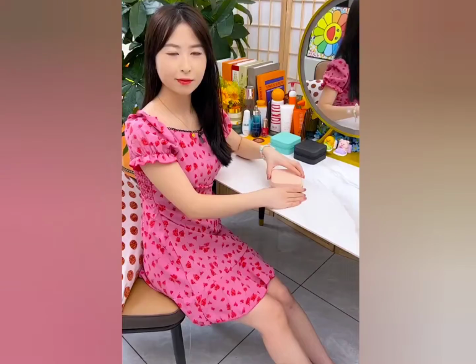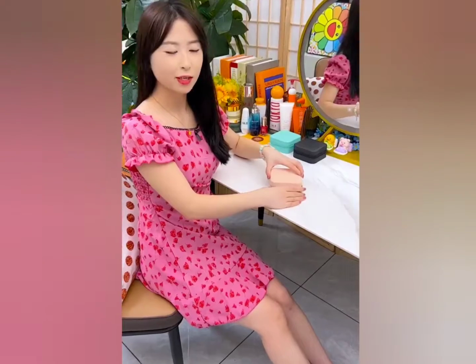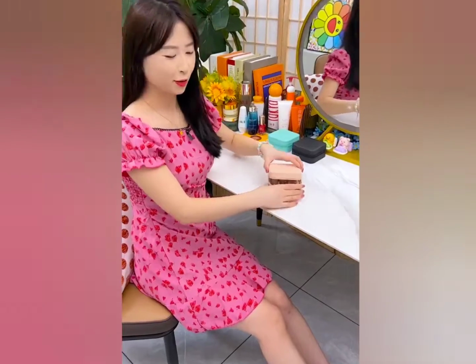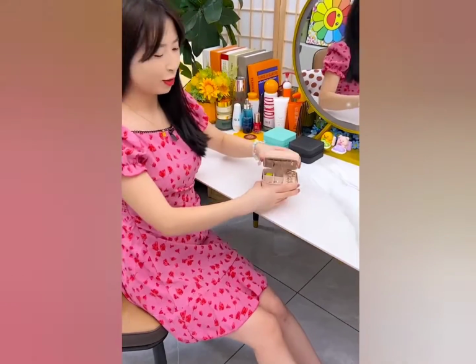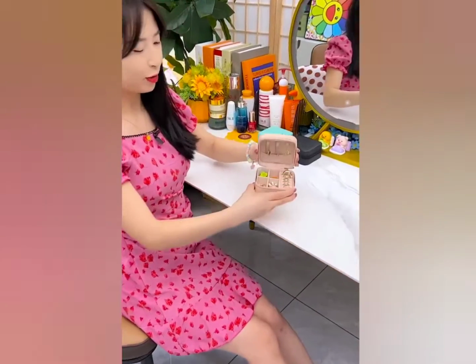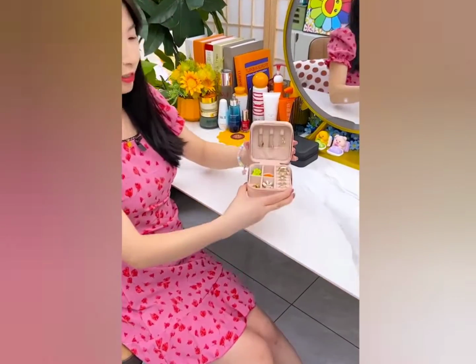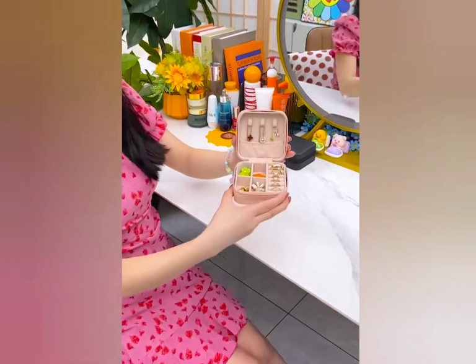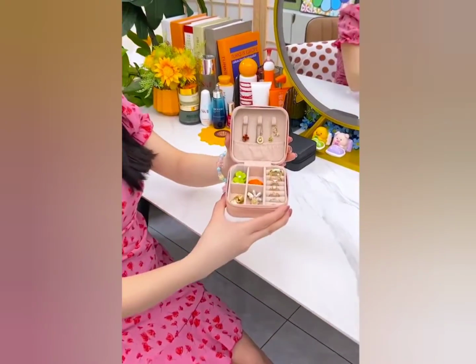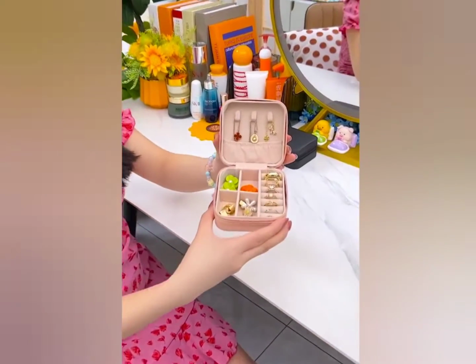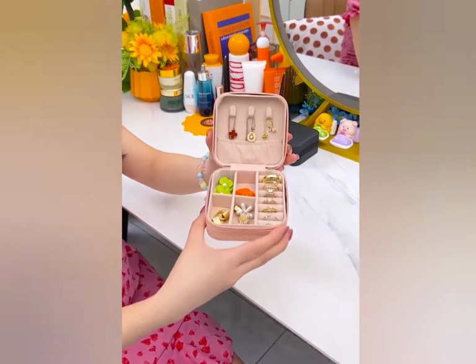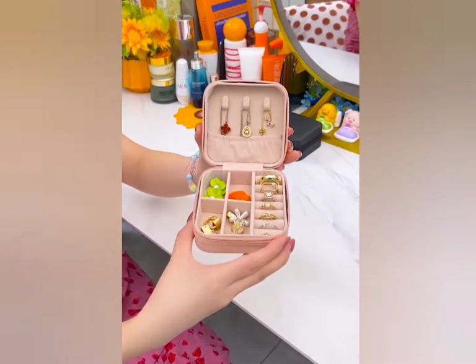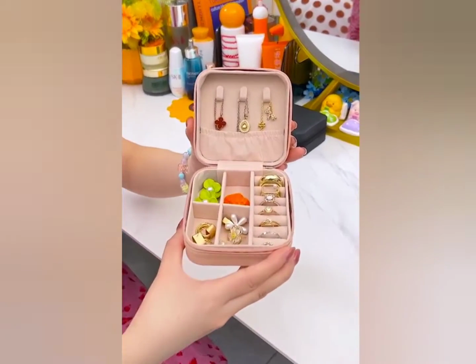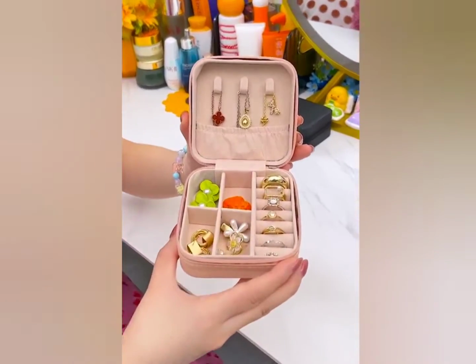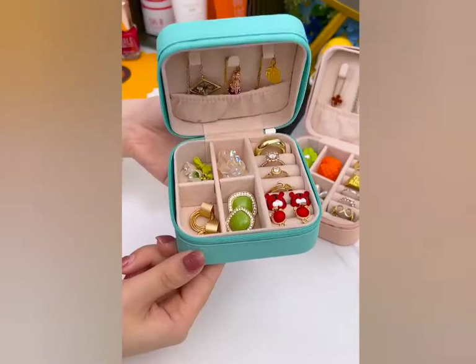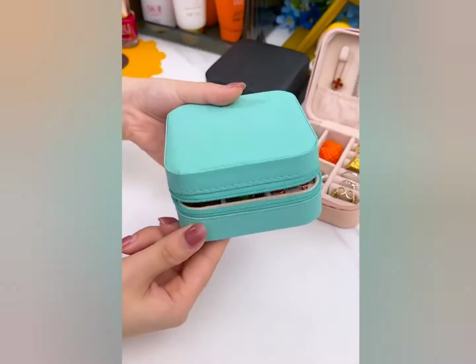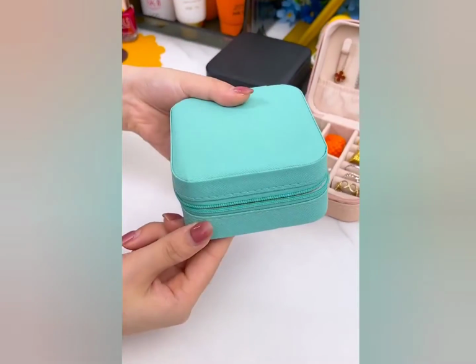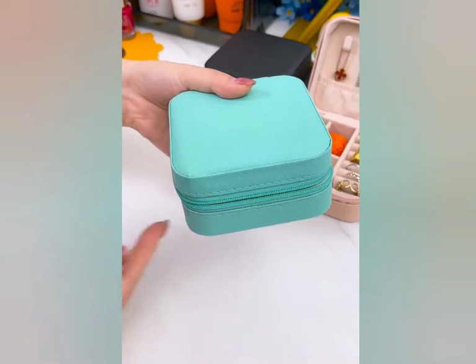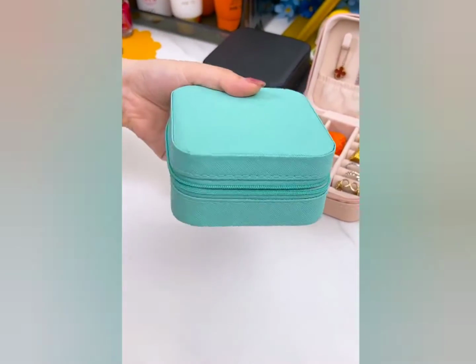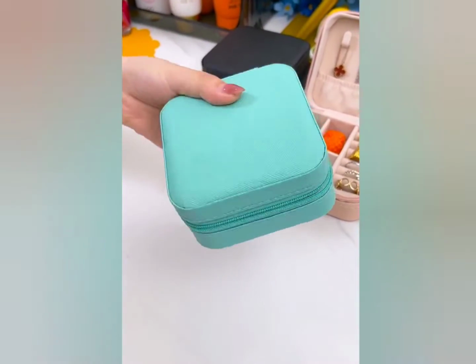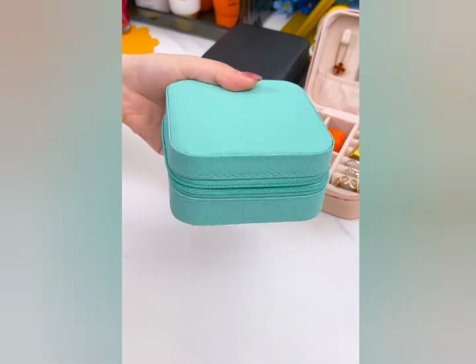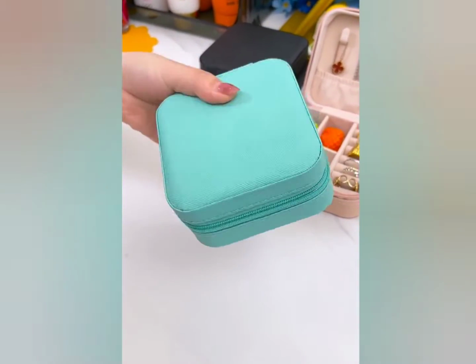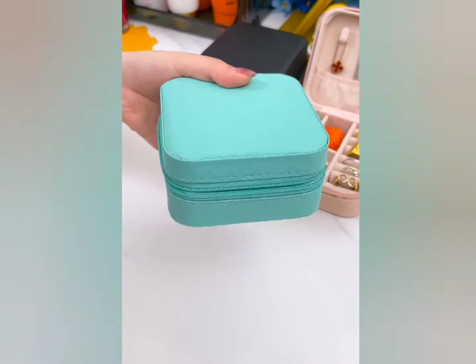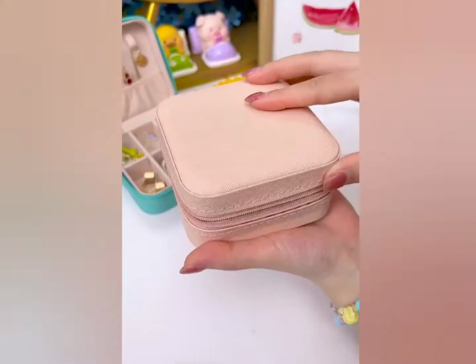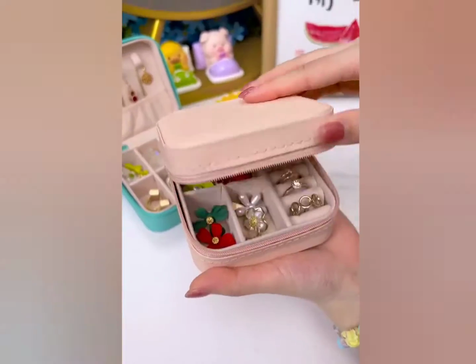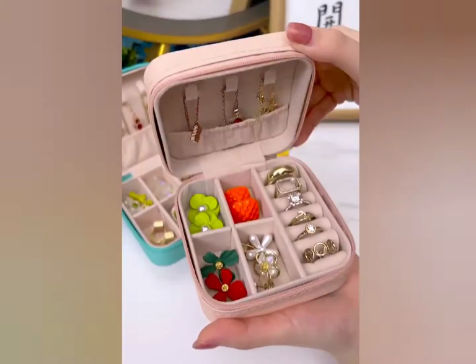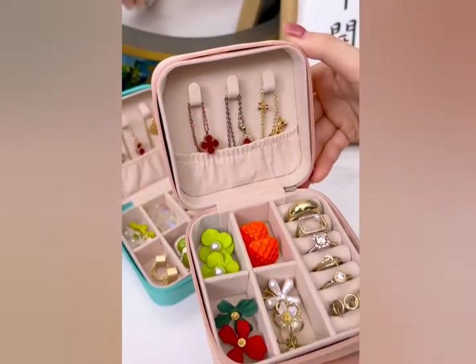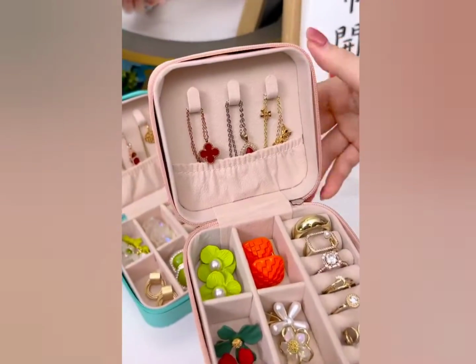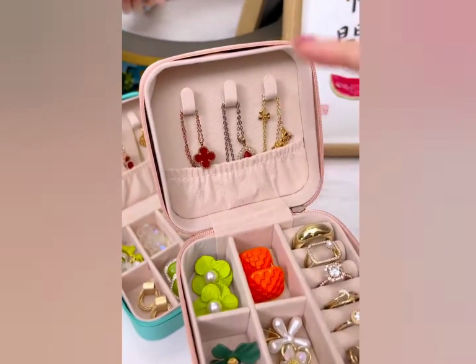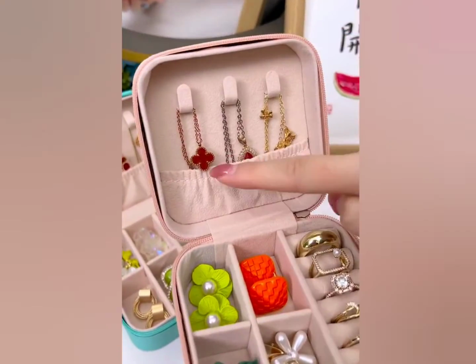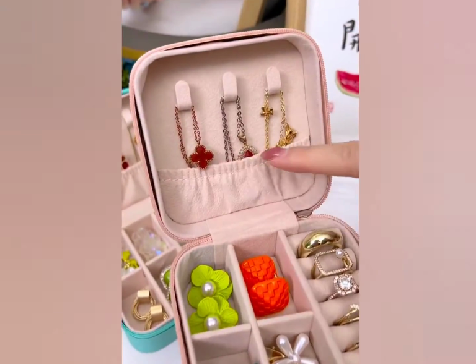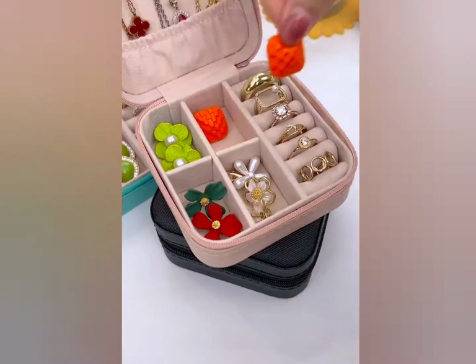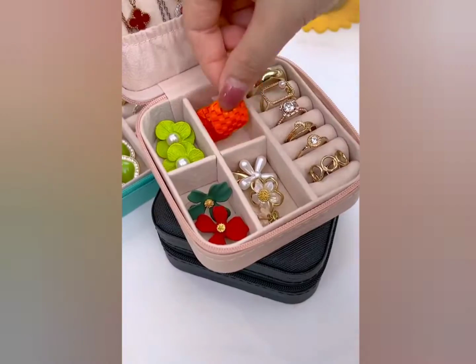This is a jewelry box. In it you can keep your small jewelry items, very convenient.